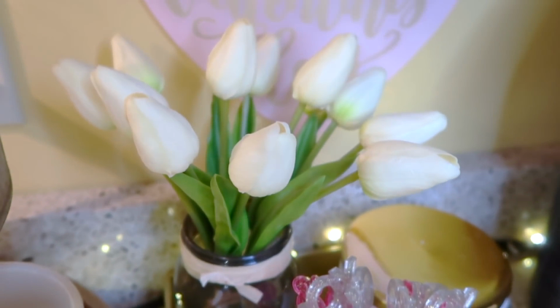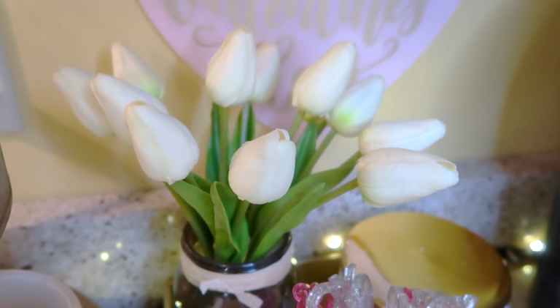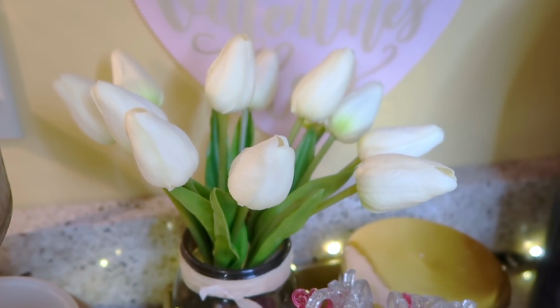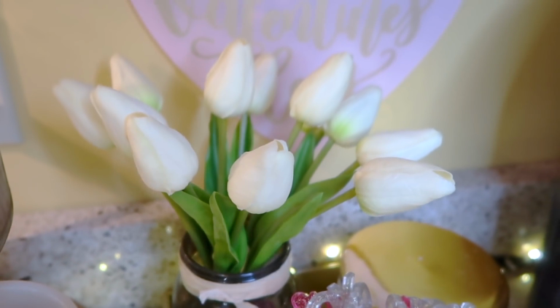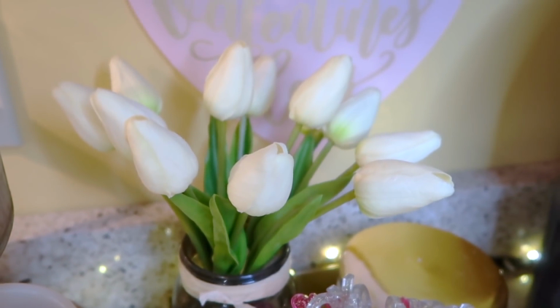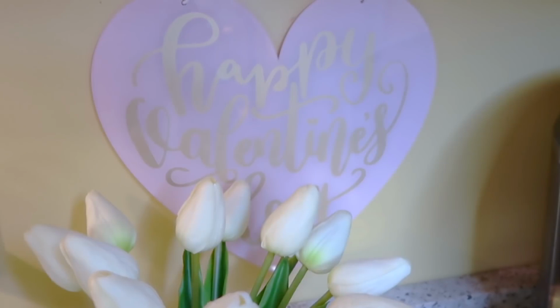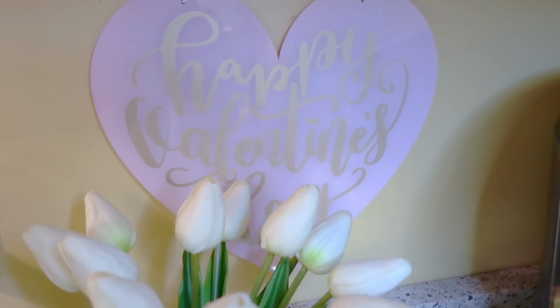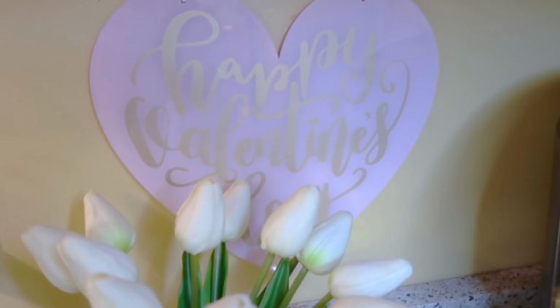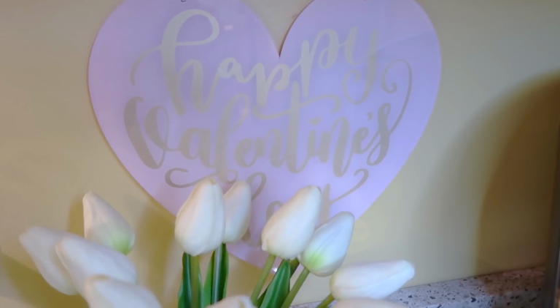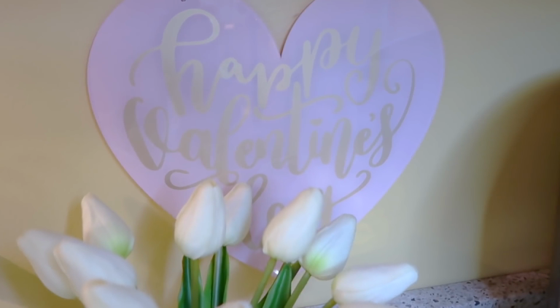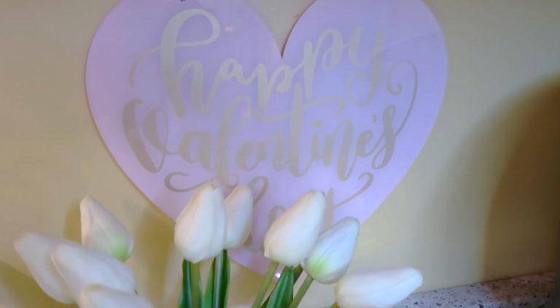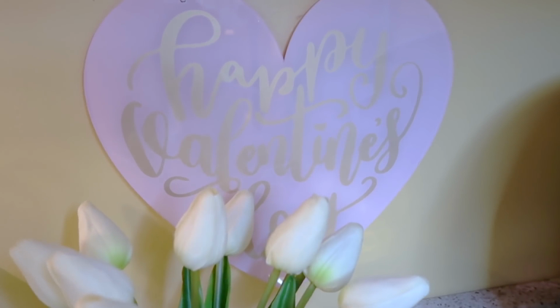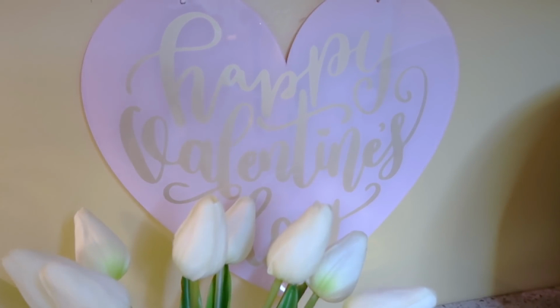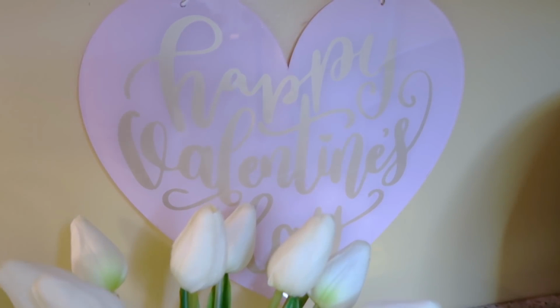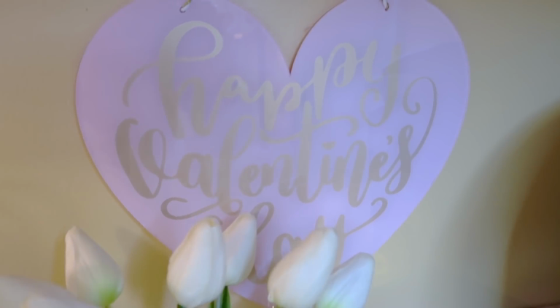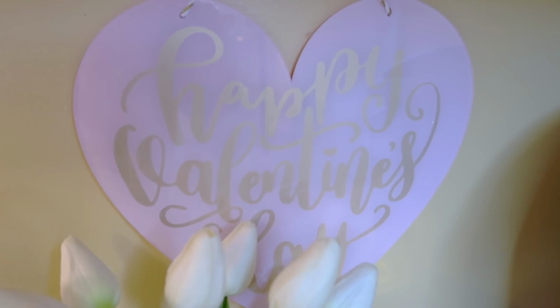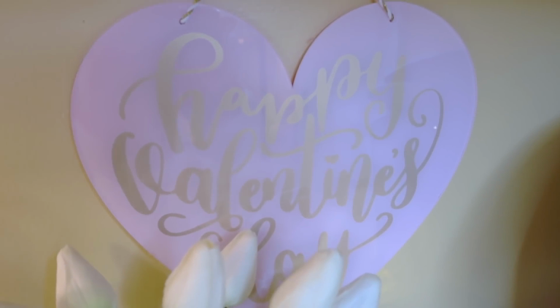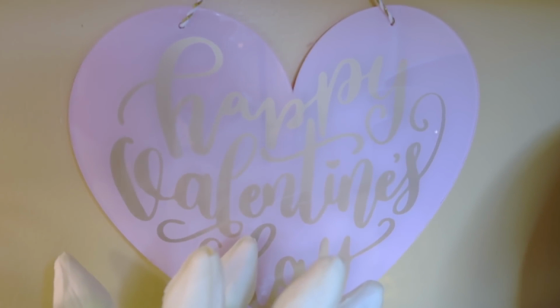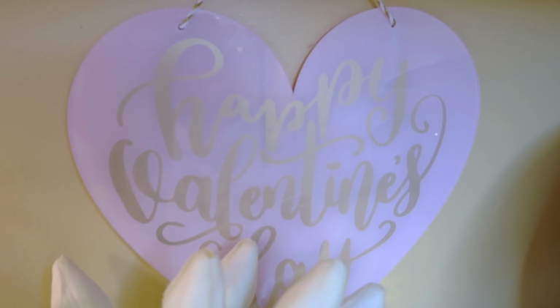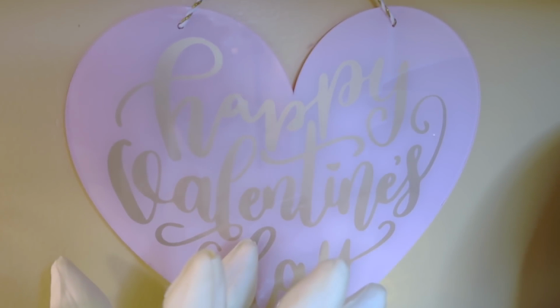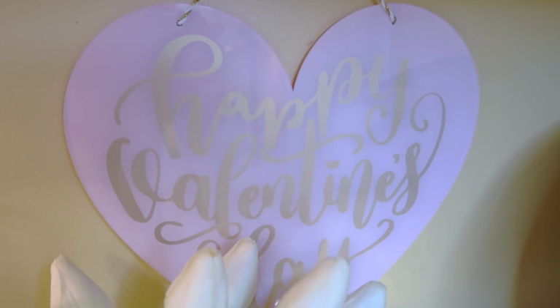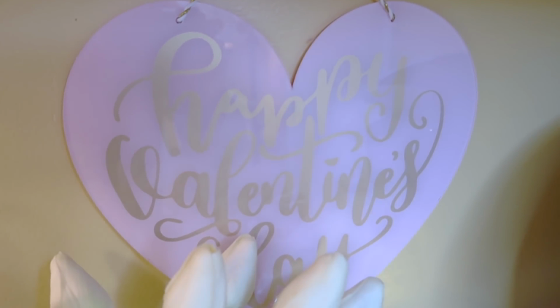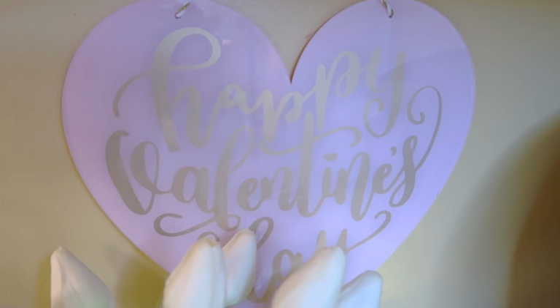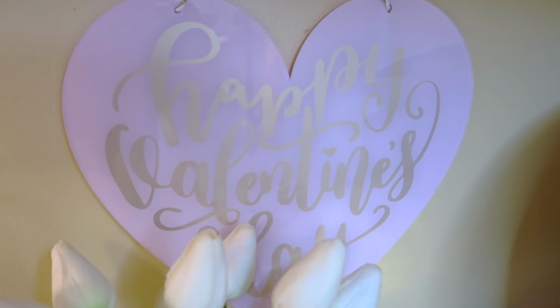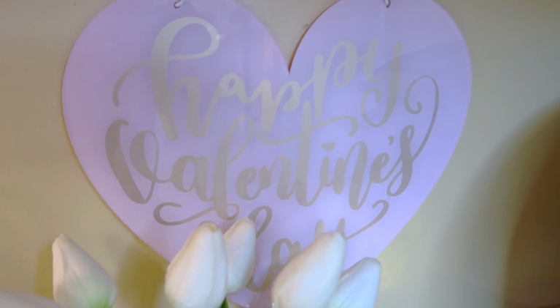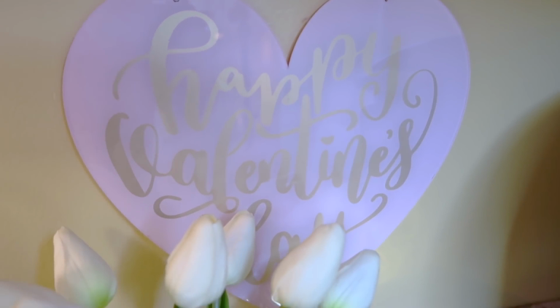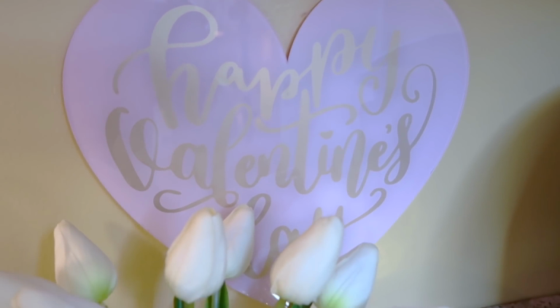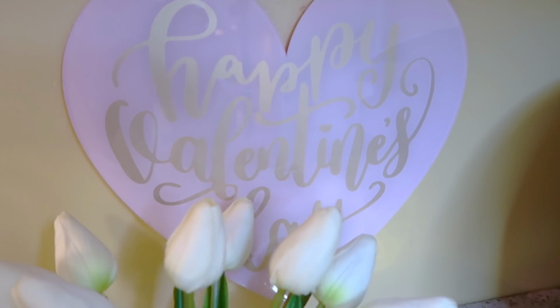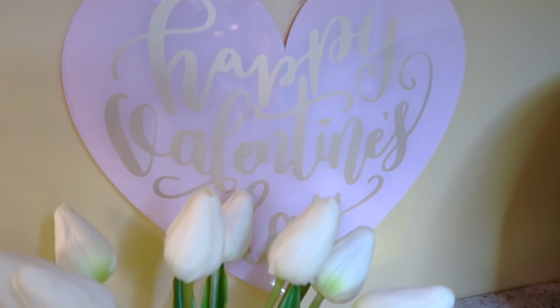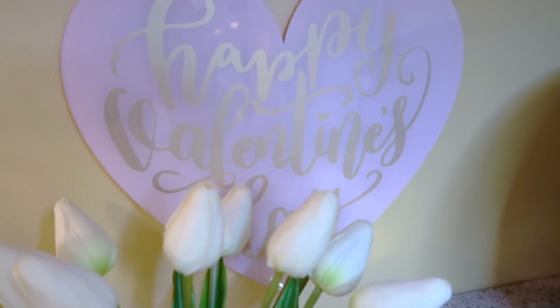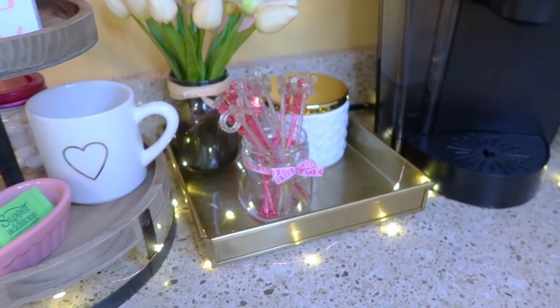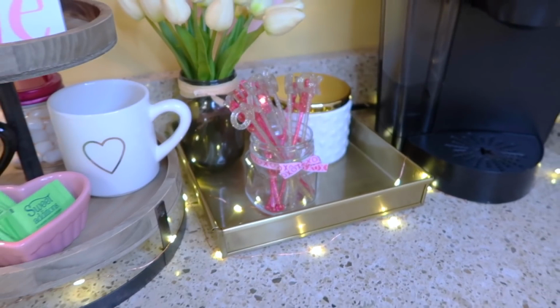Guys, this probably is the most extra coffee bar I've made to date. I'm aware it is pretty over the top.